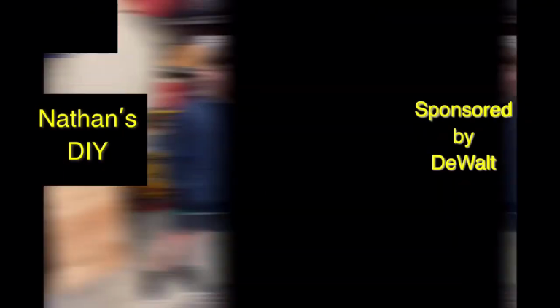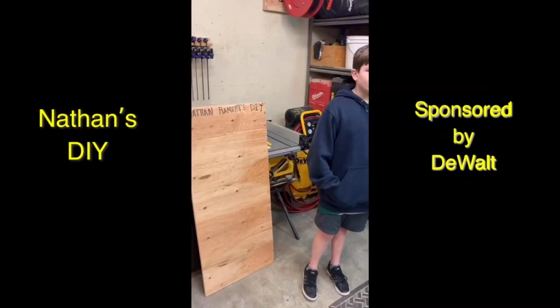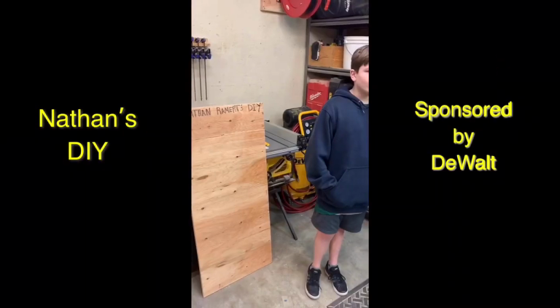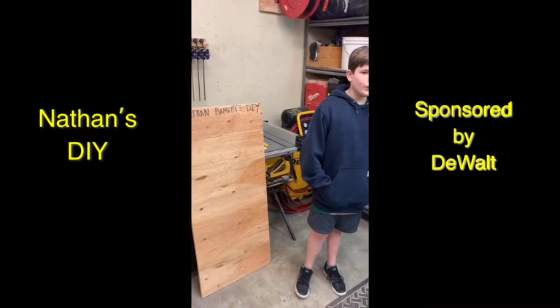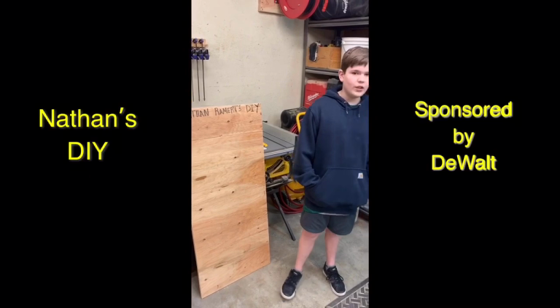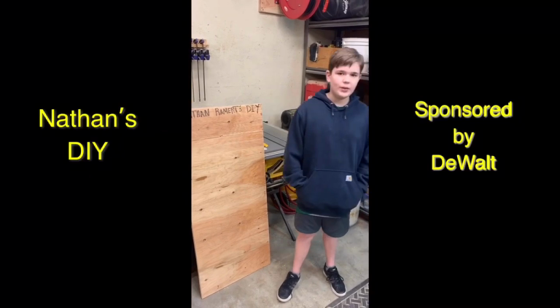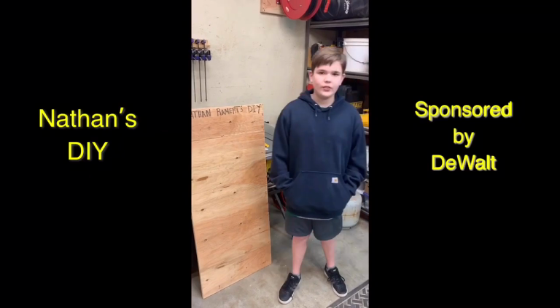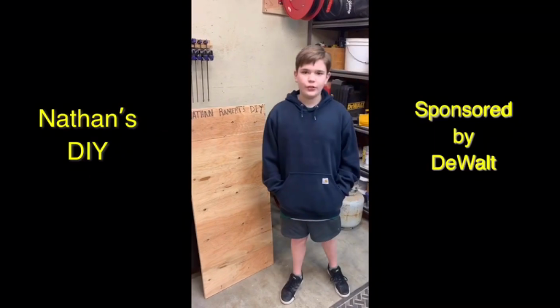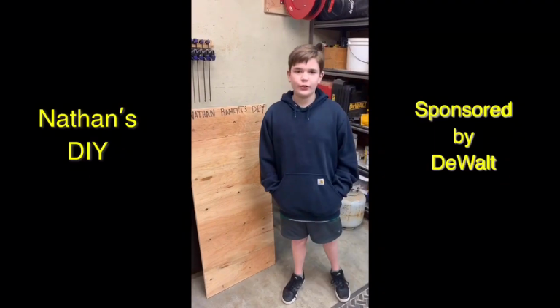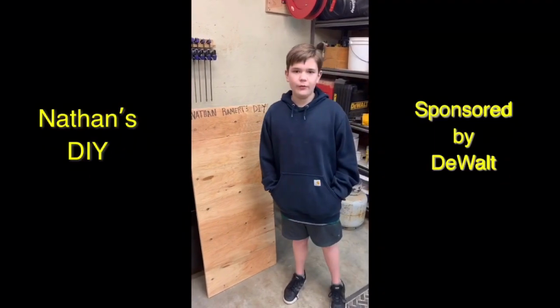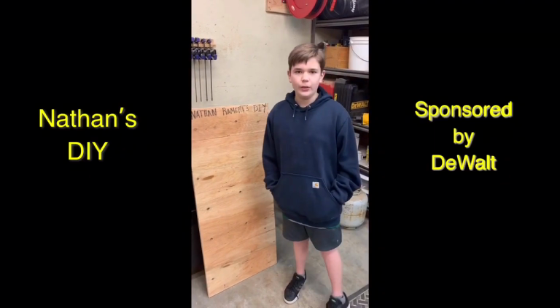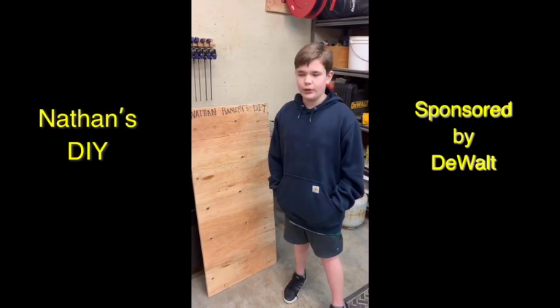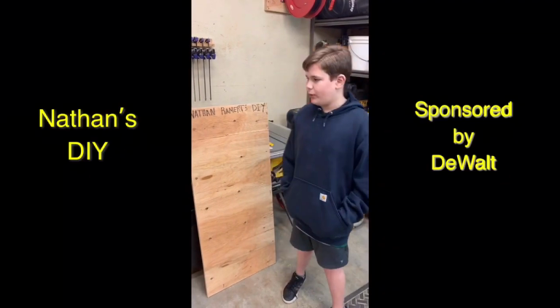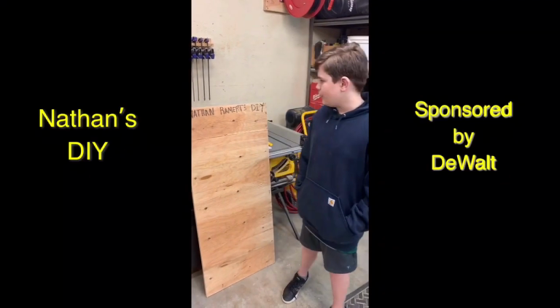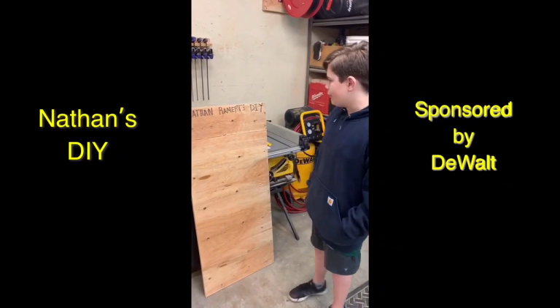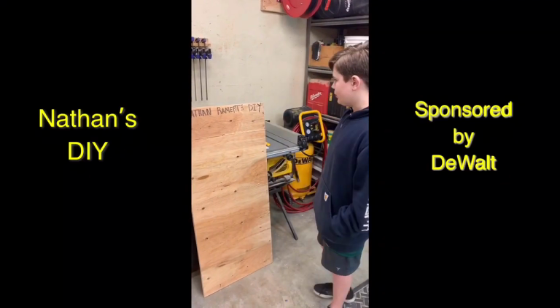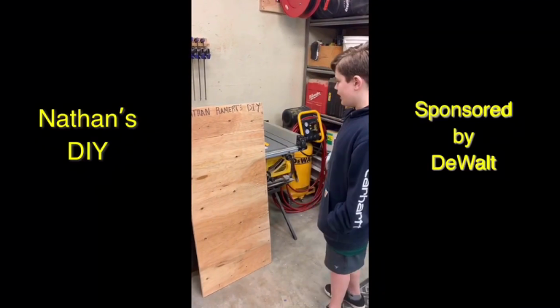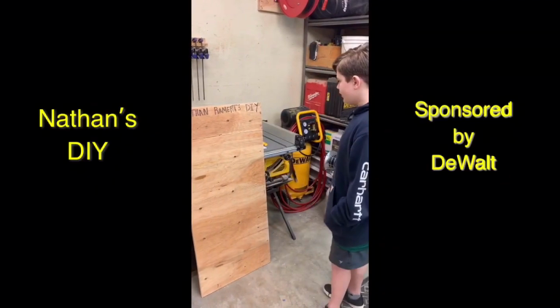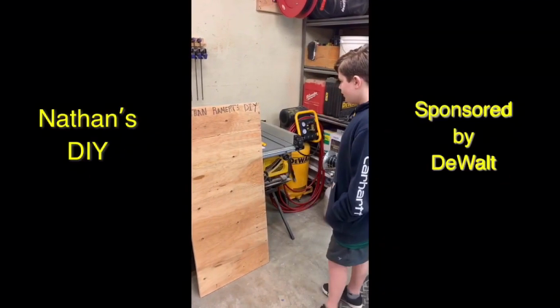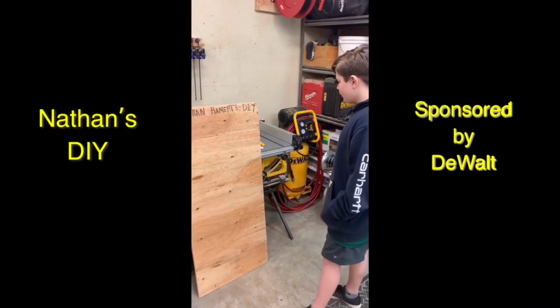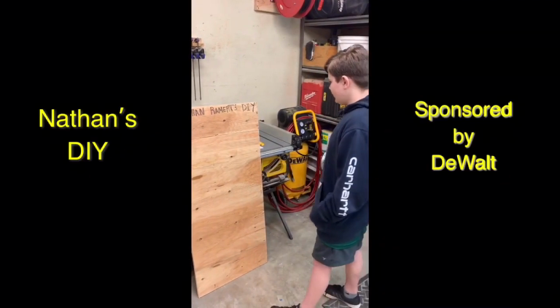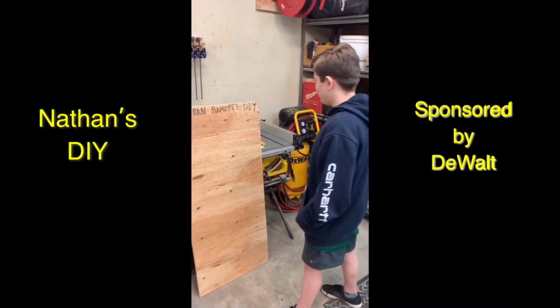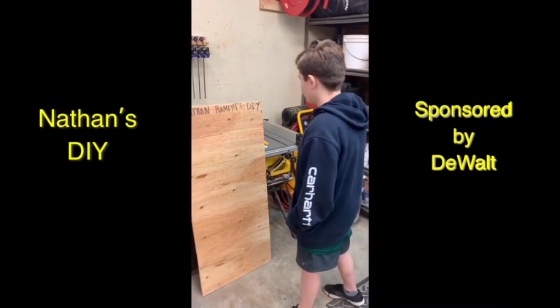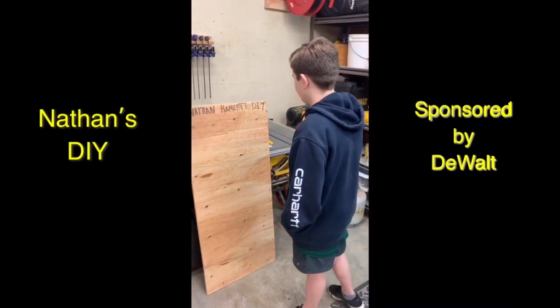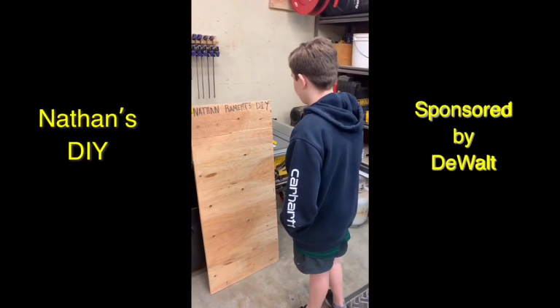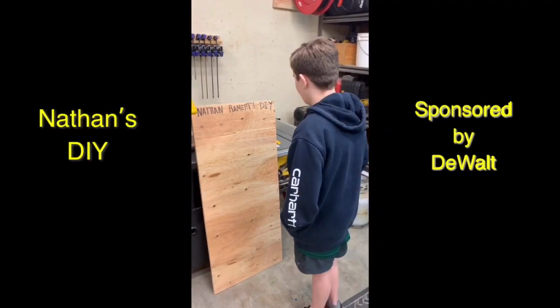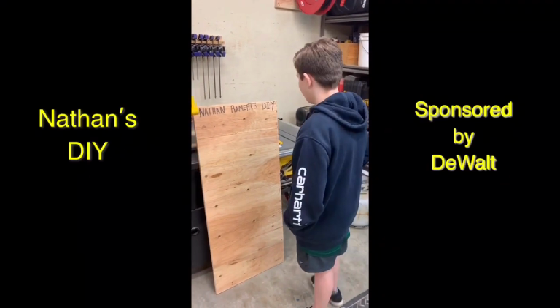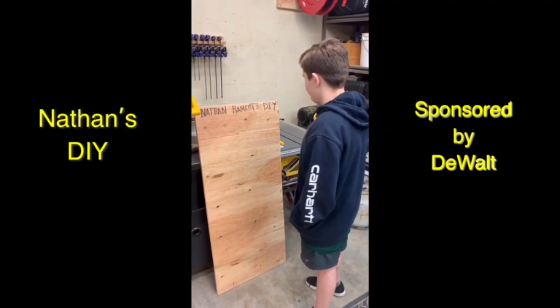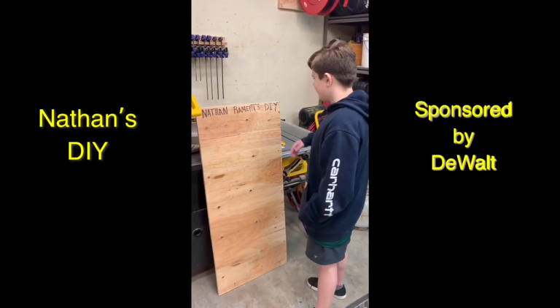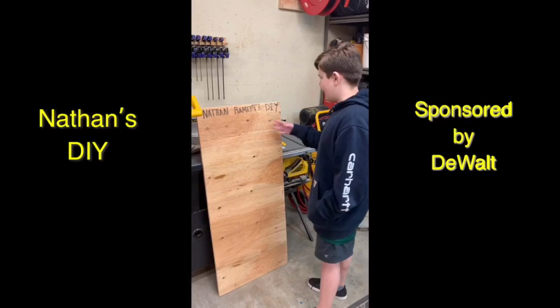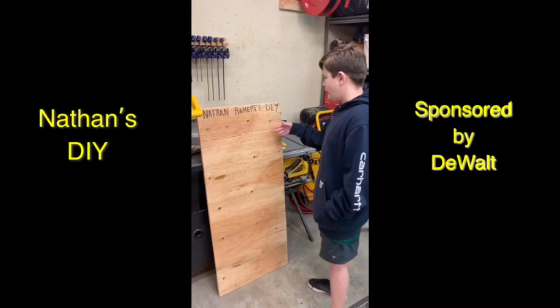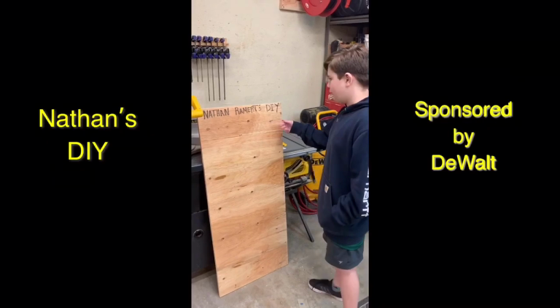So, the first step is to locate where you want to put your power supply. For me, I'm going to use an example by using my DIY board.